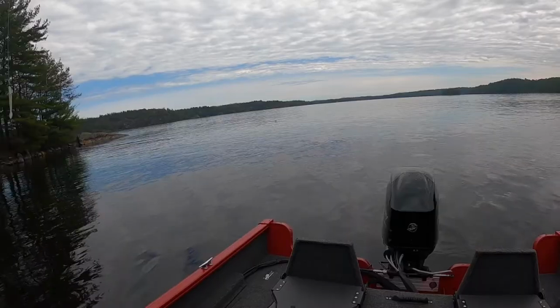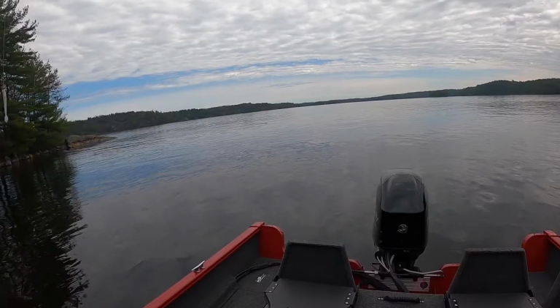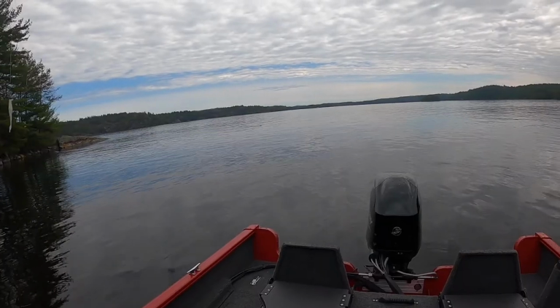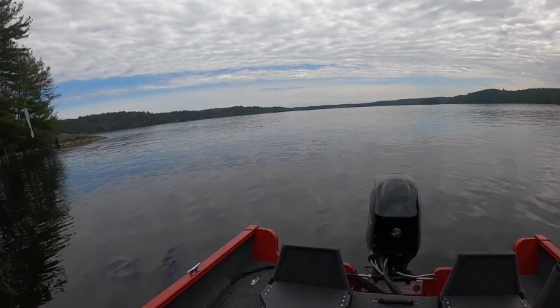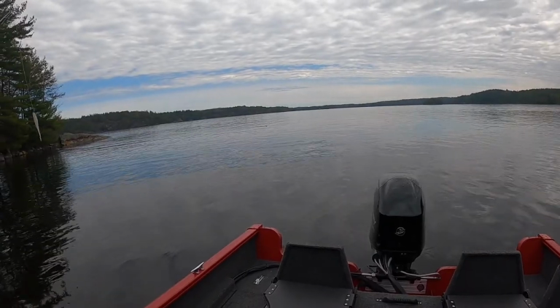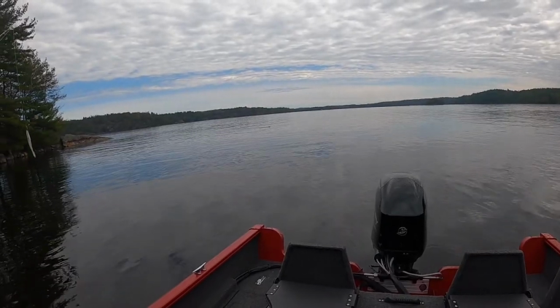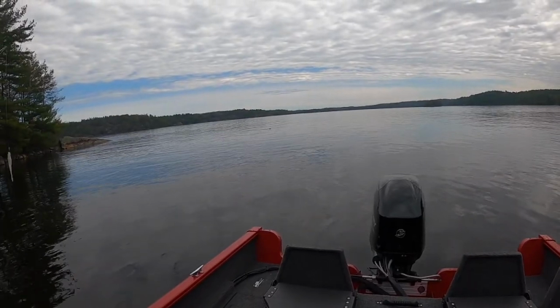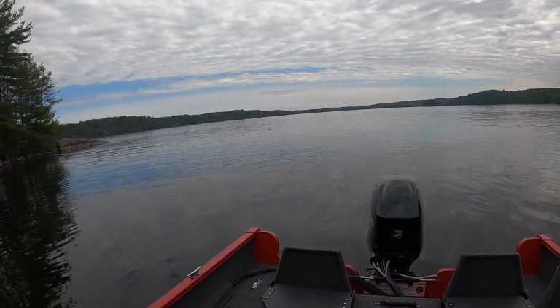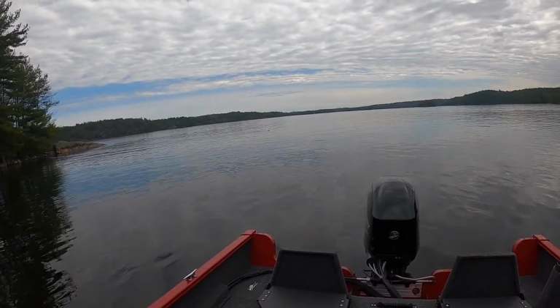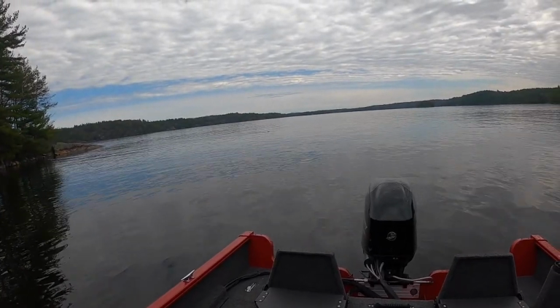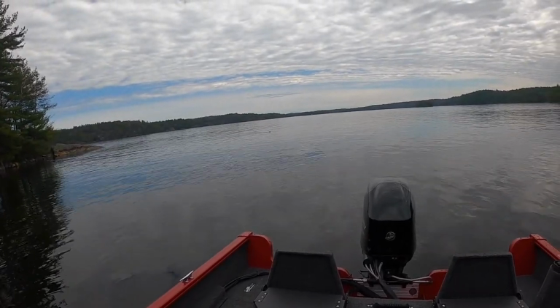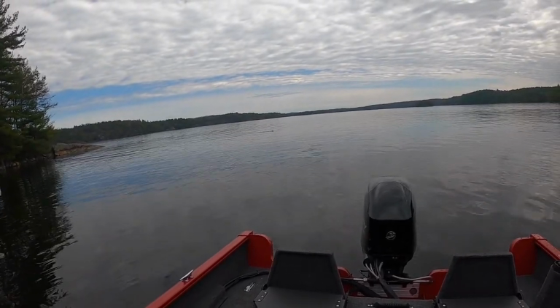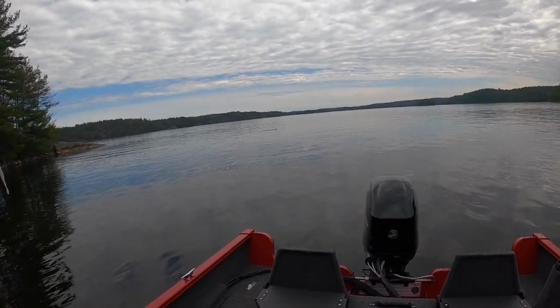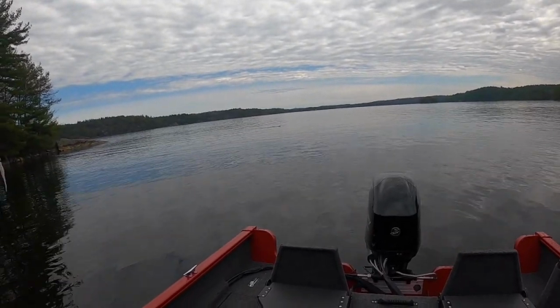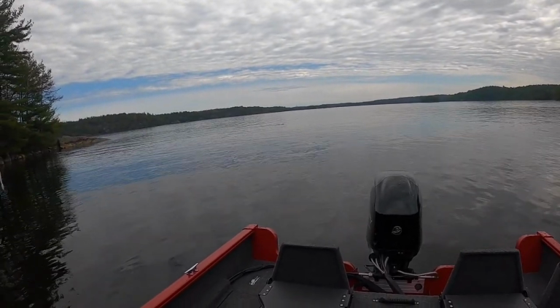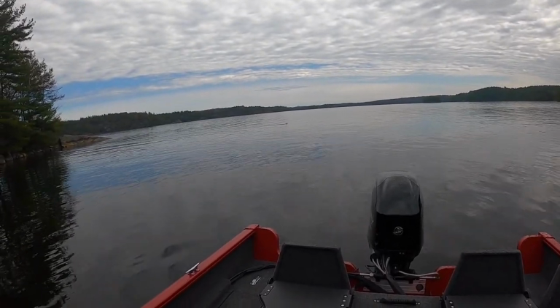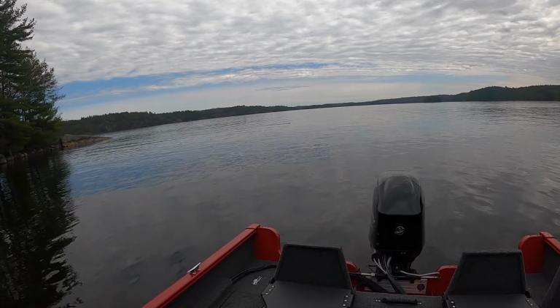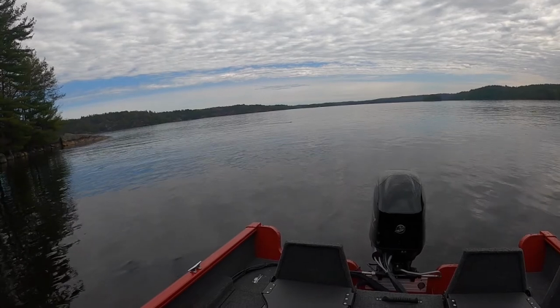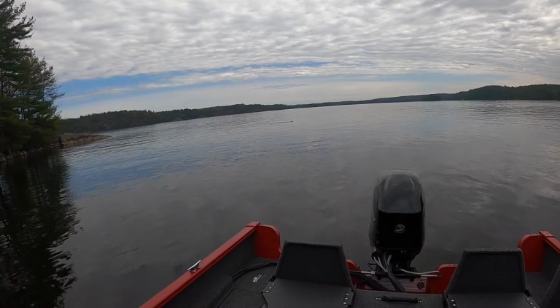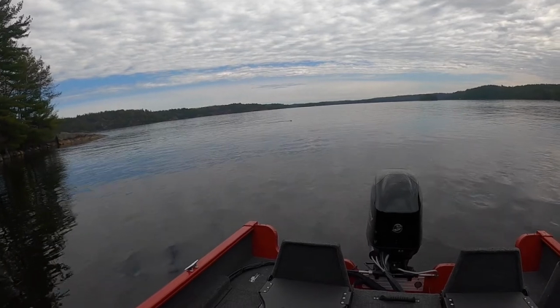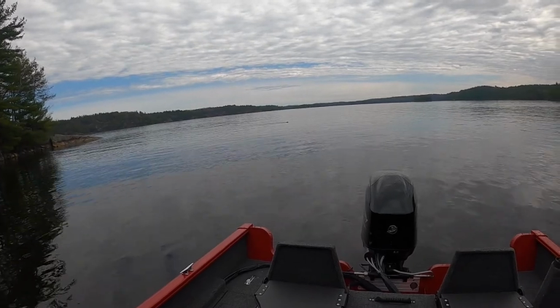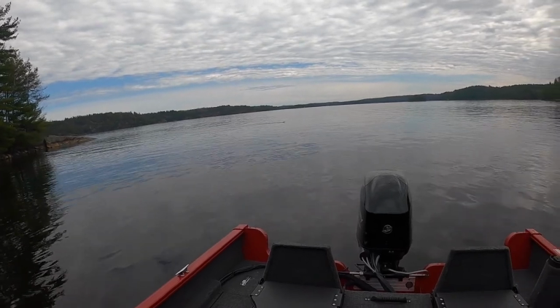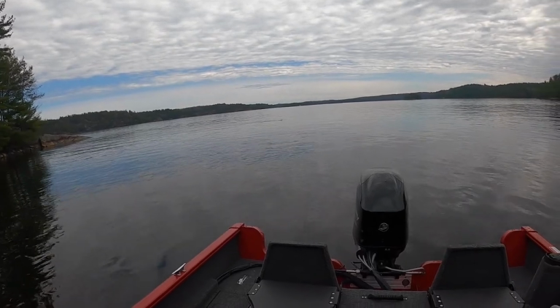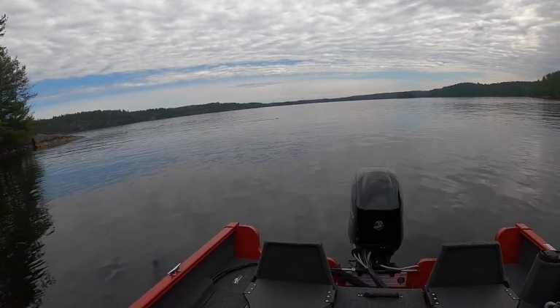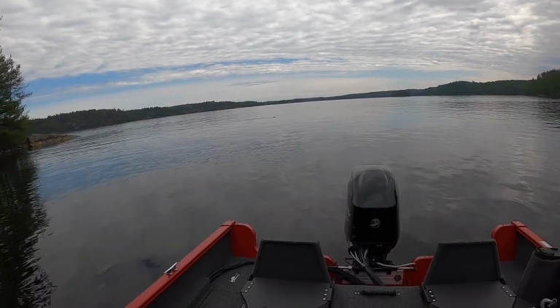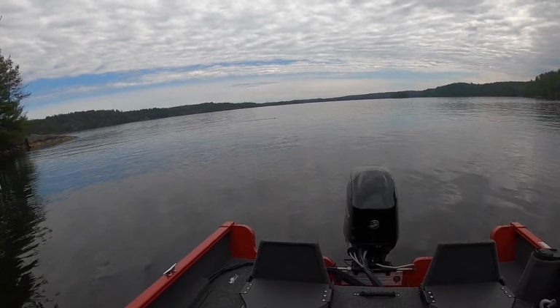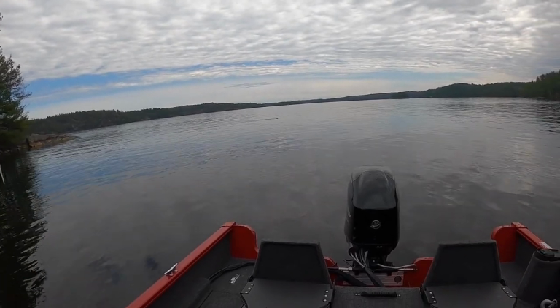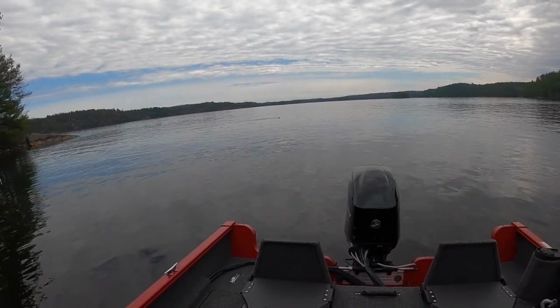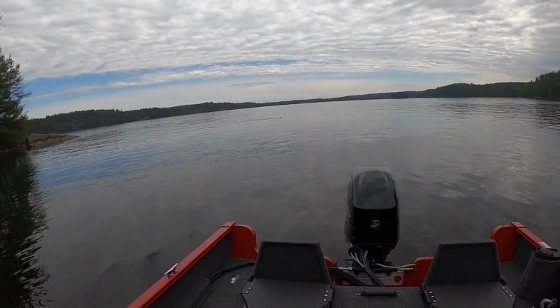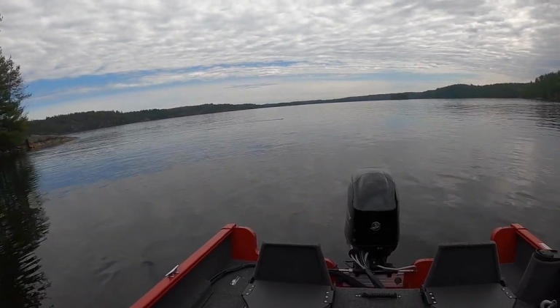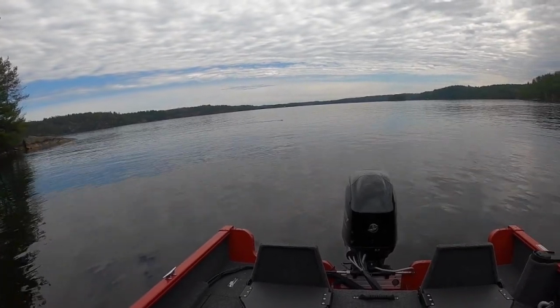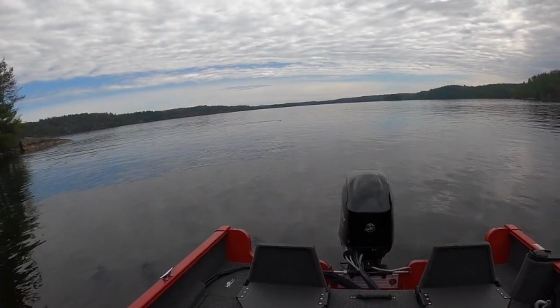We have a beaver crossing in behind us. Look at him go.